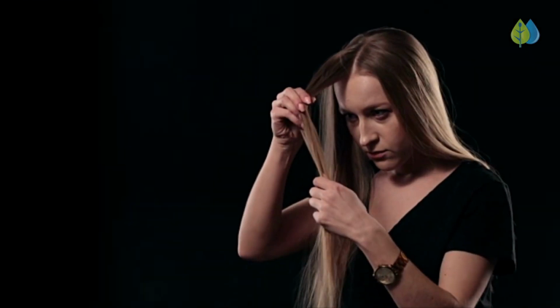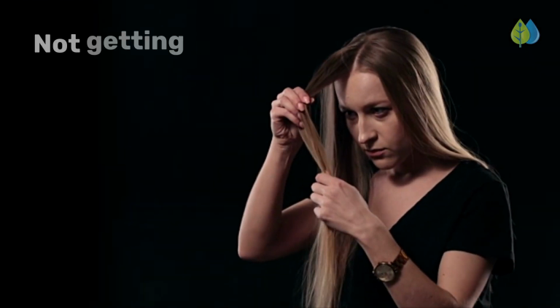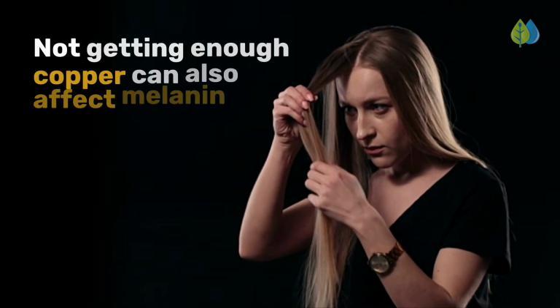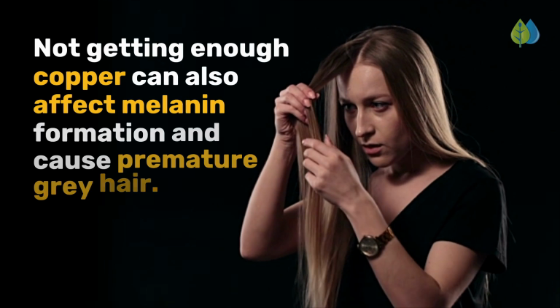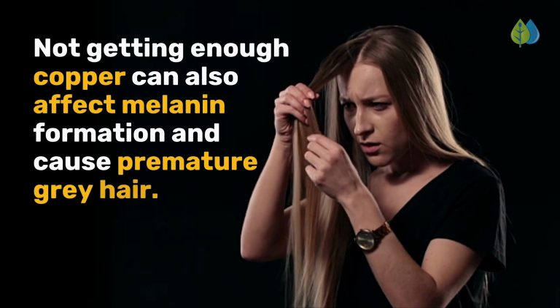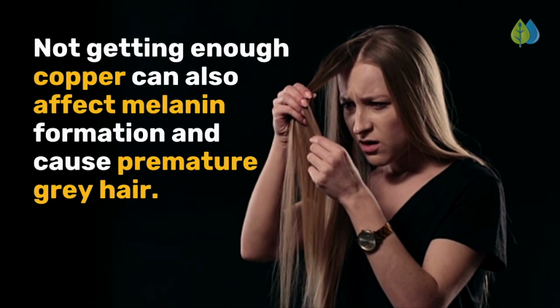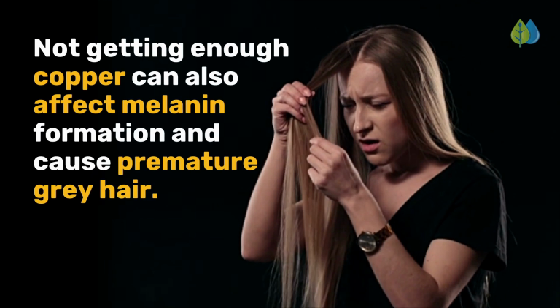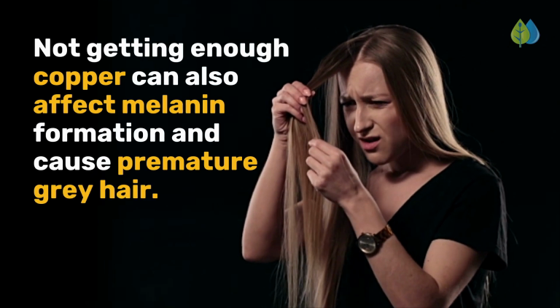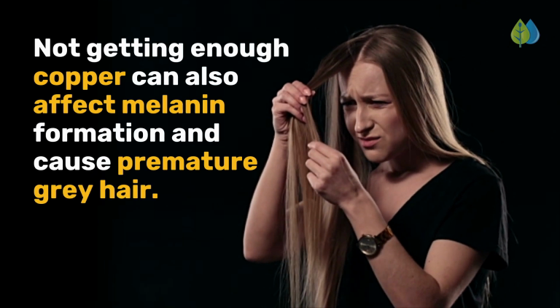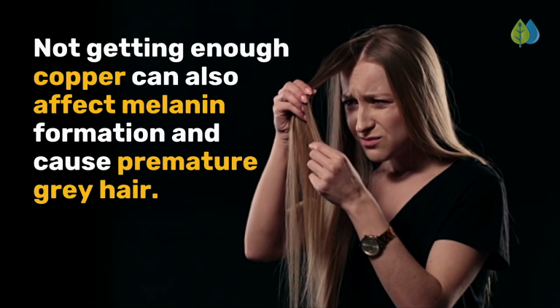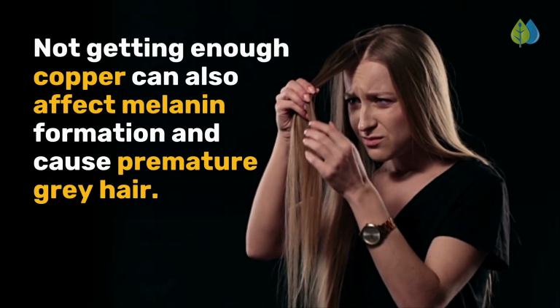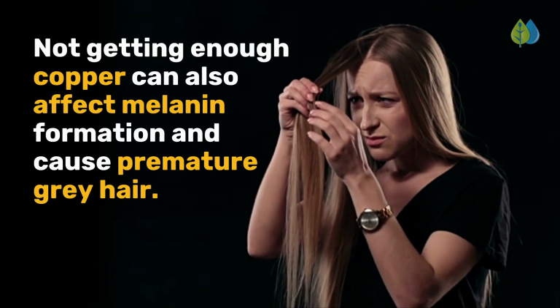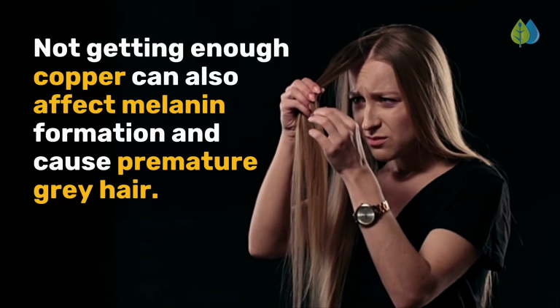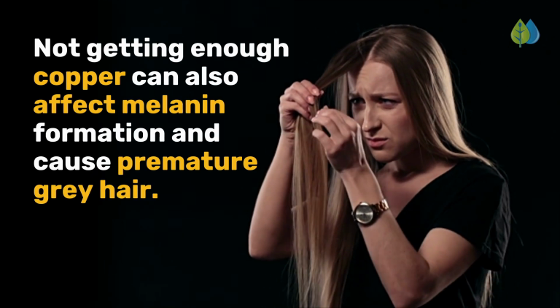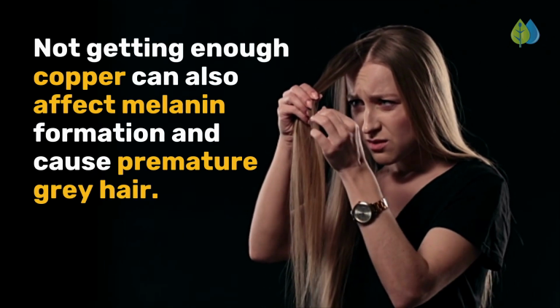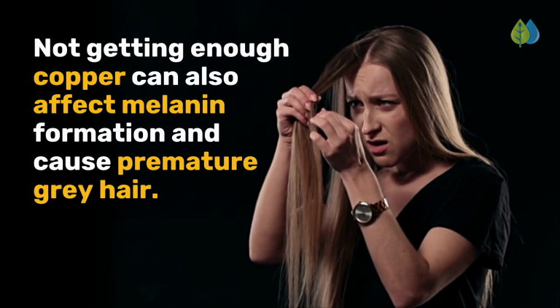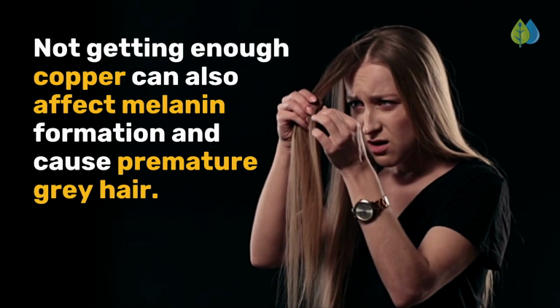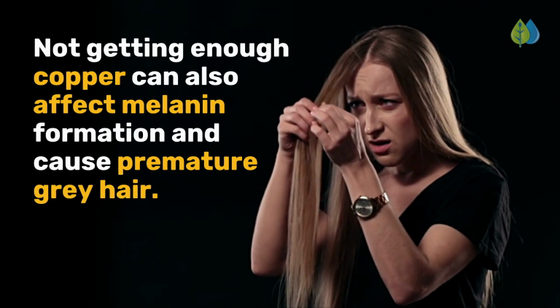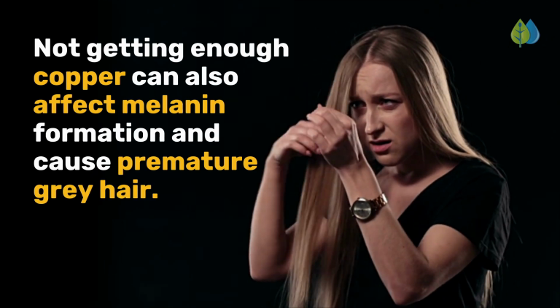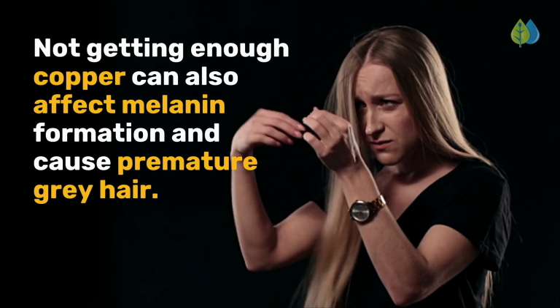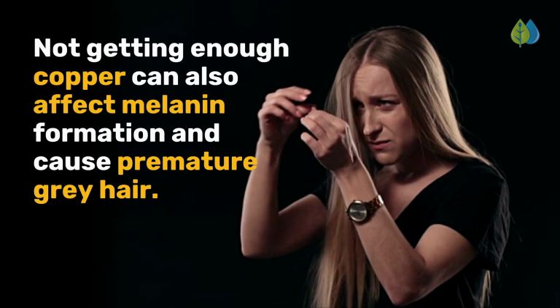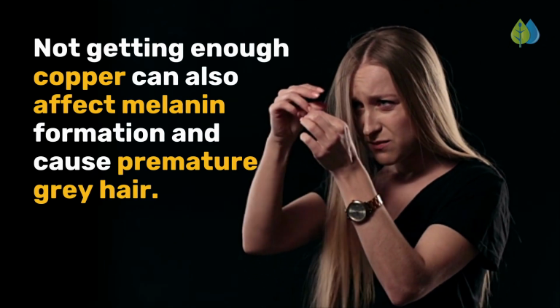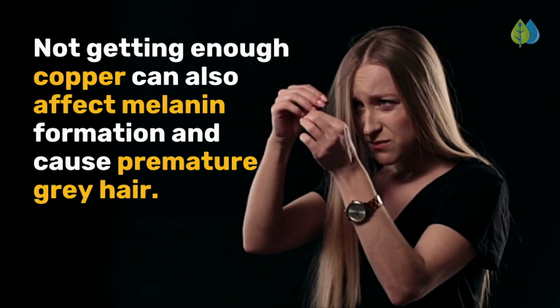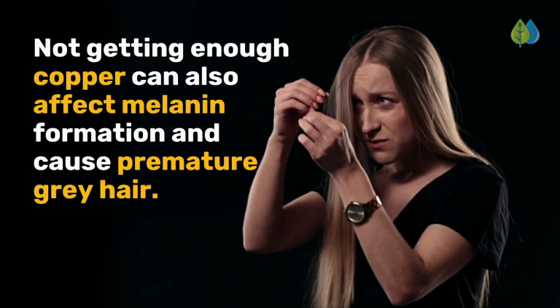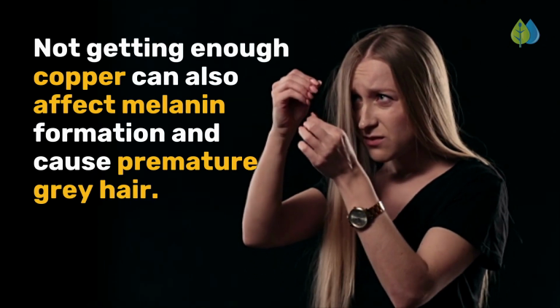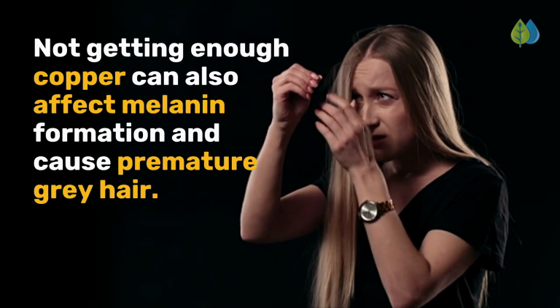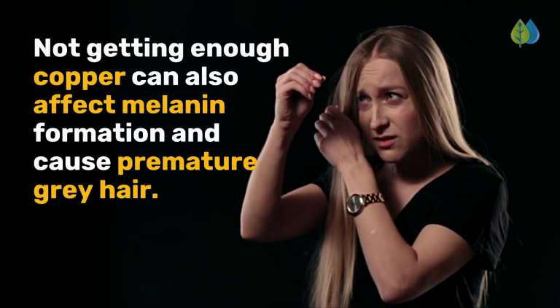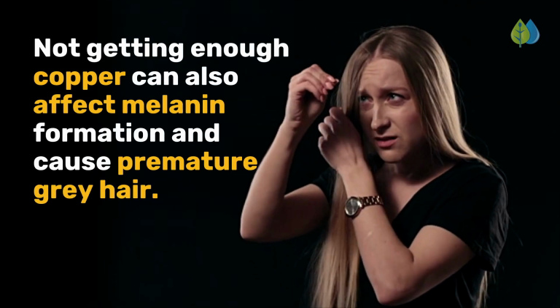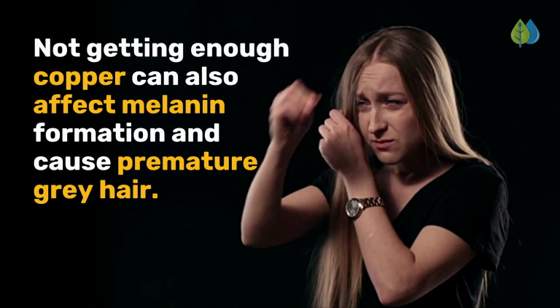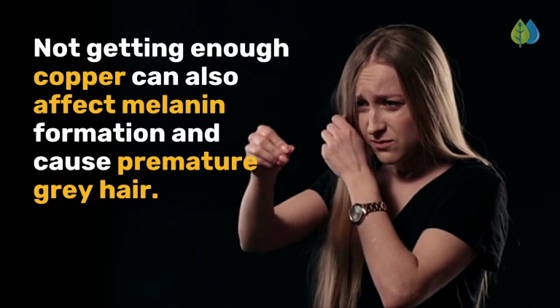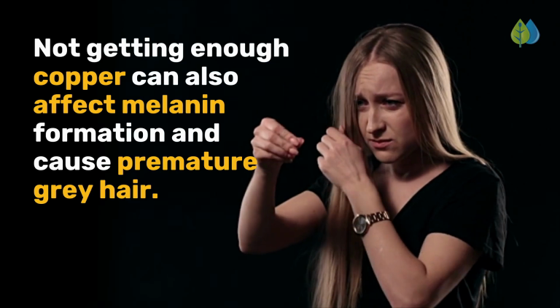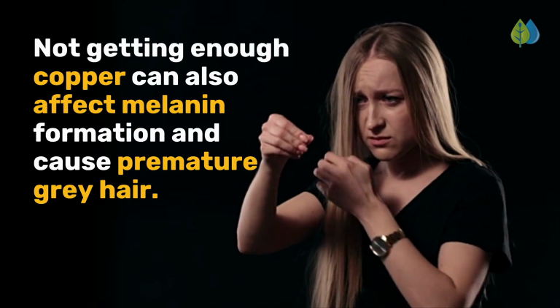Not getting enough copper can also affect melanin formation and cause premature gray hair.